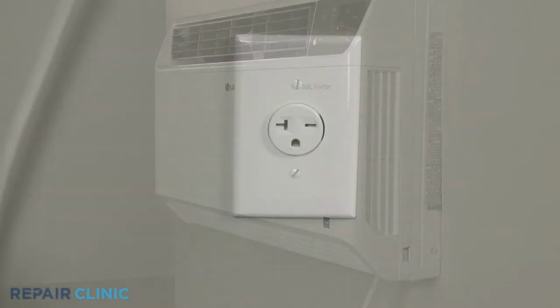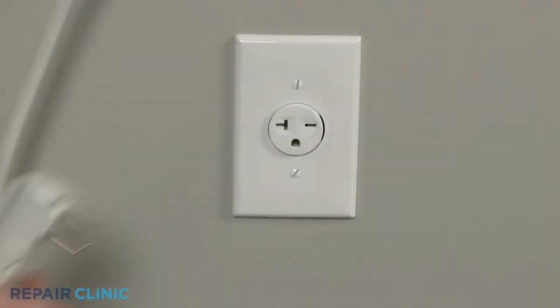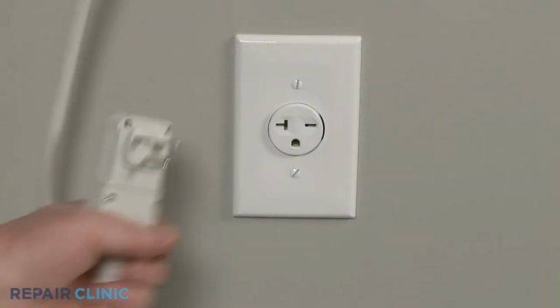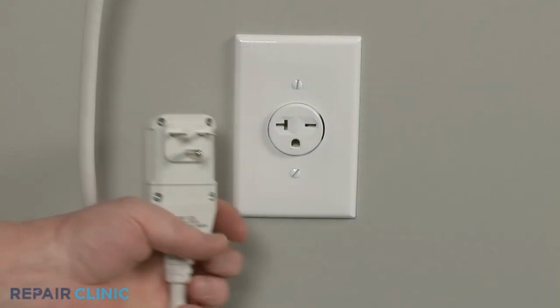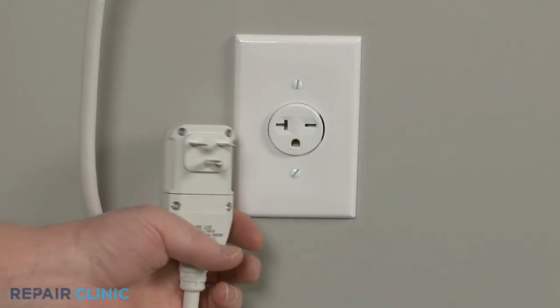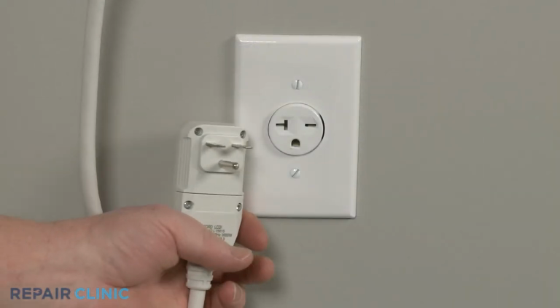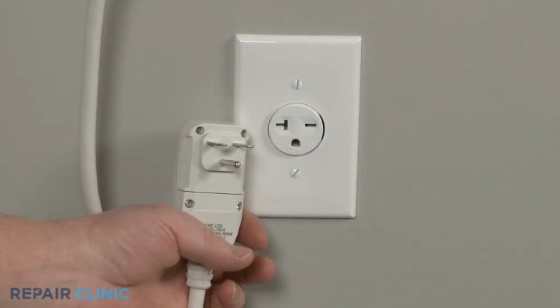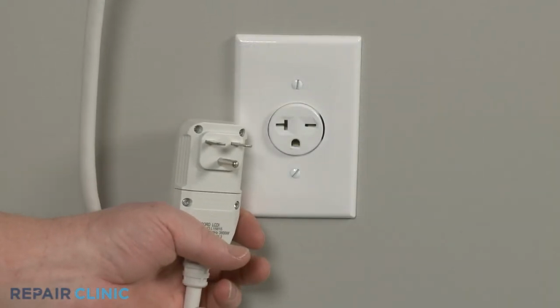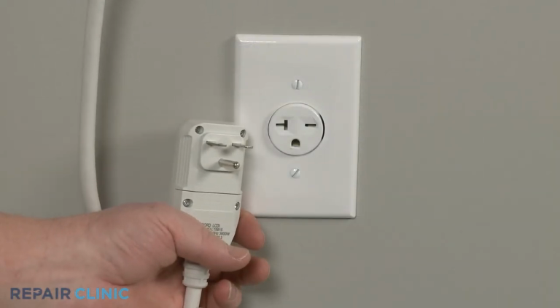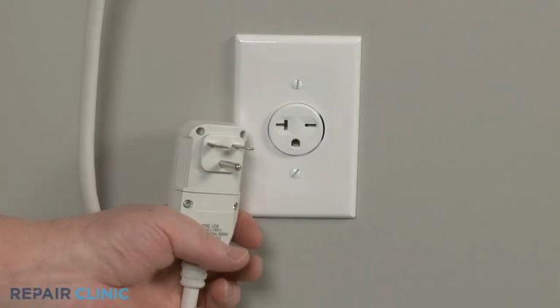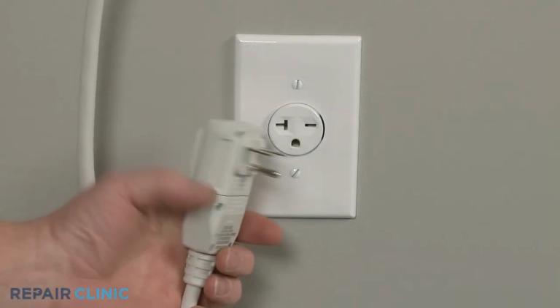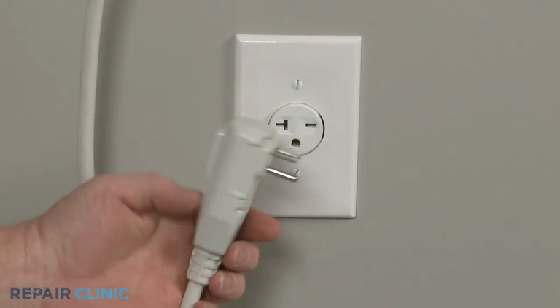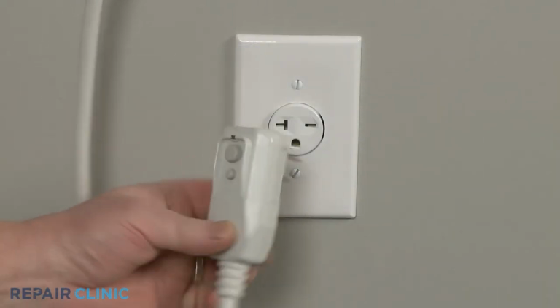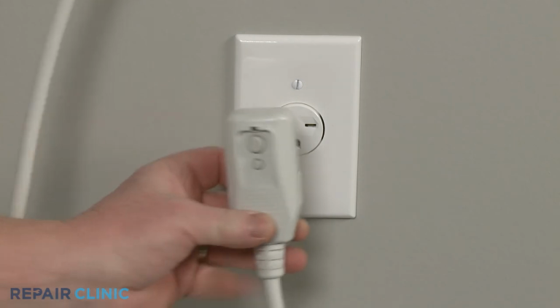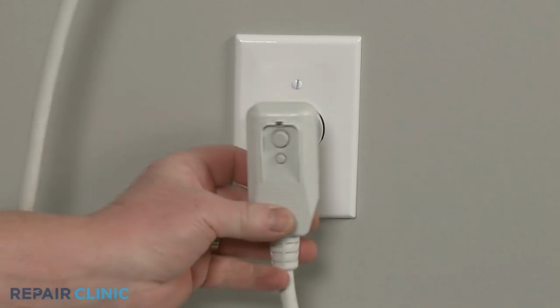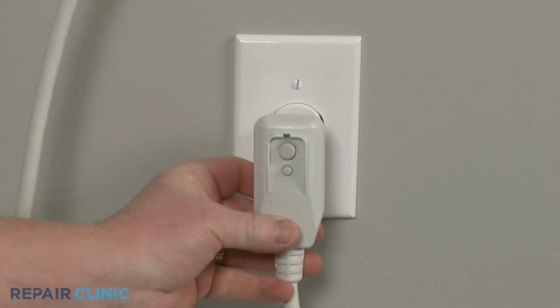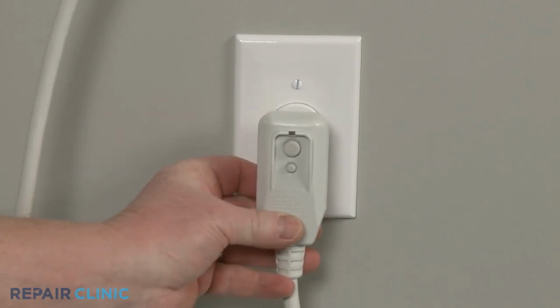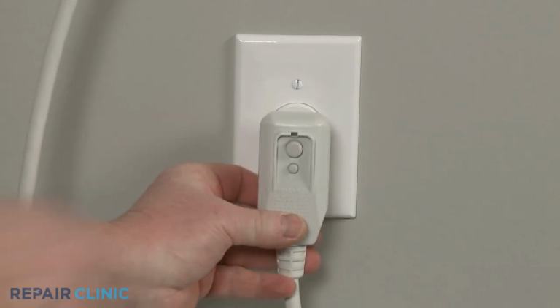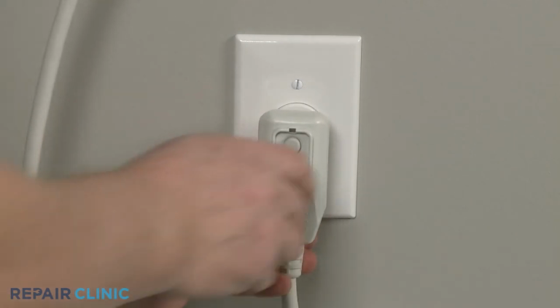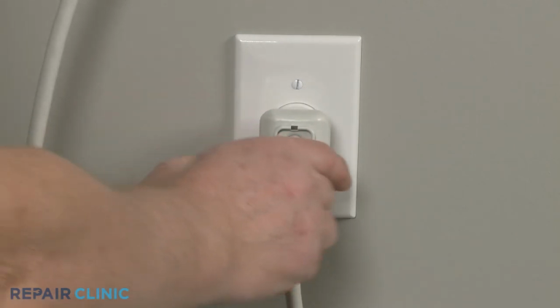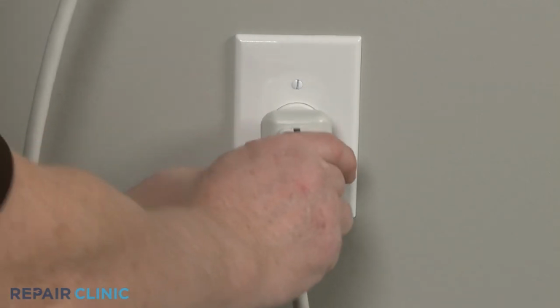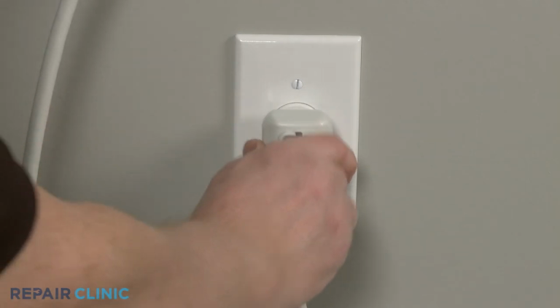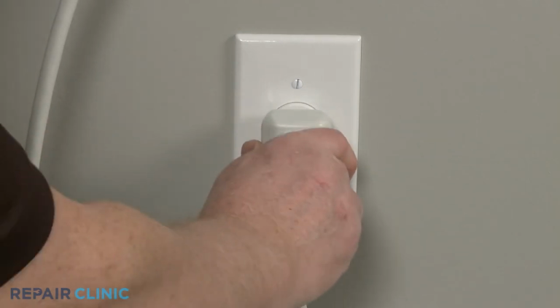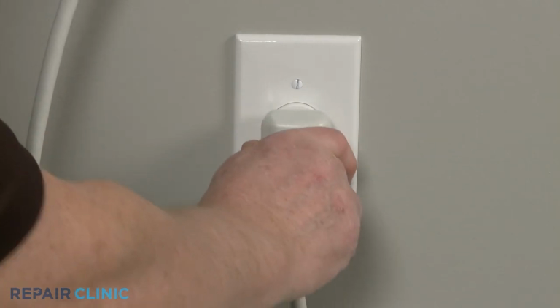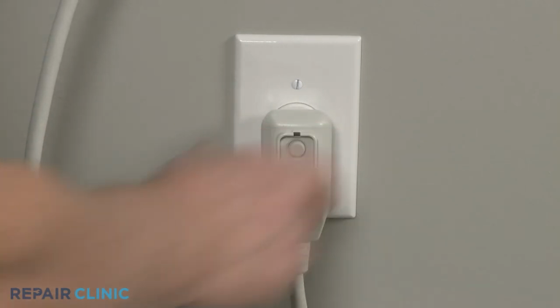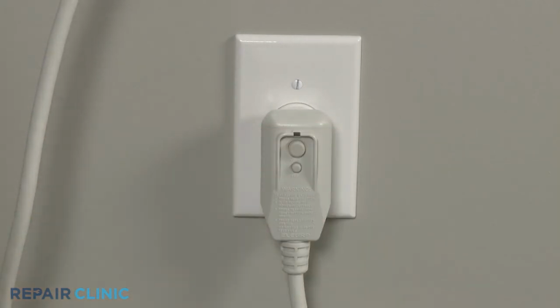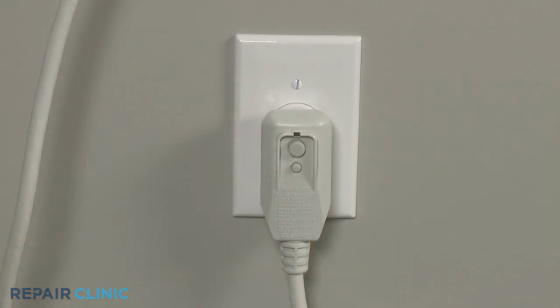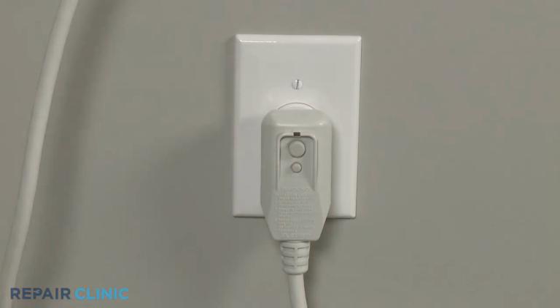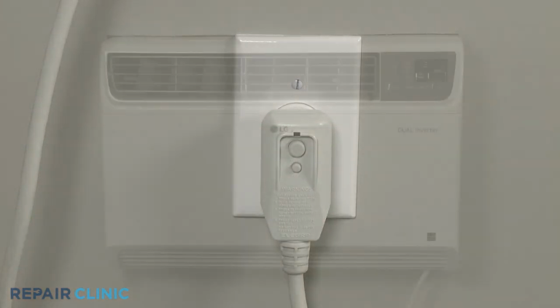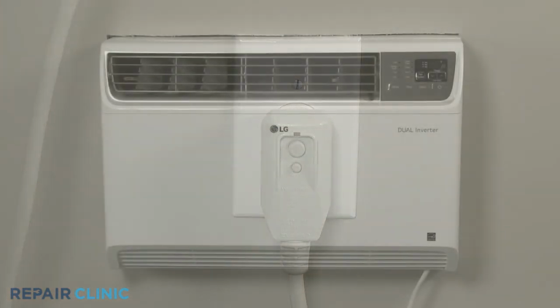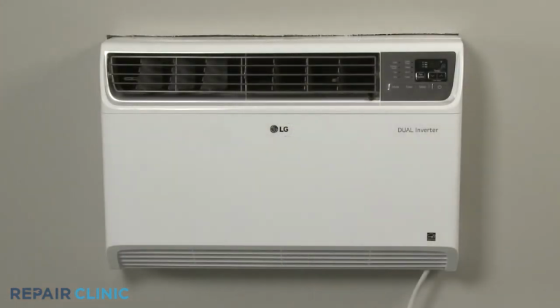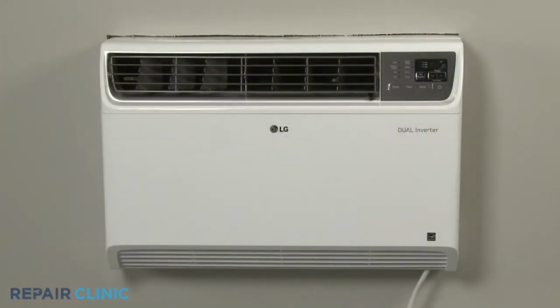Plug the power cord back in, and the air conditioner should be ready for use.